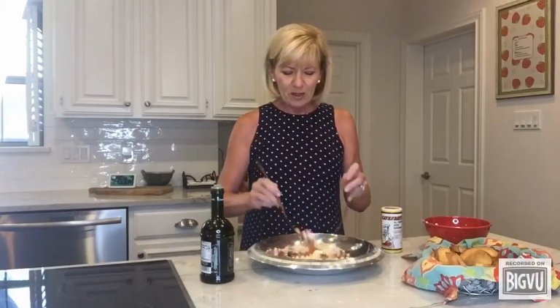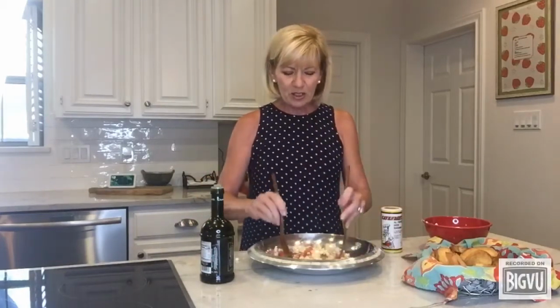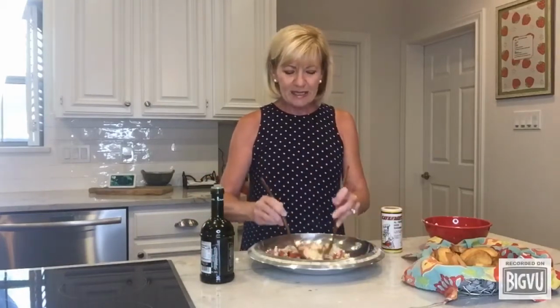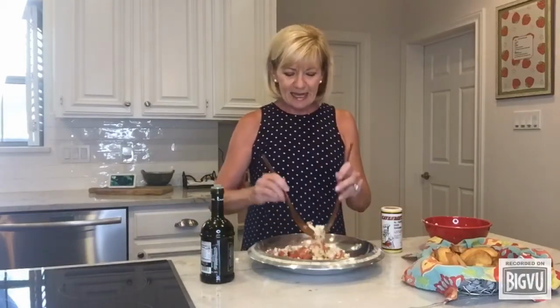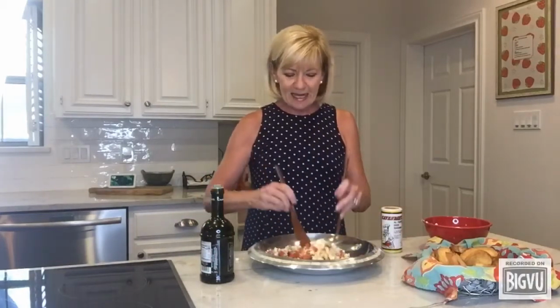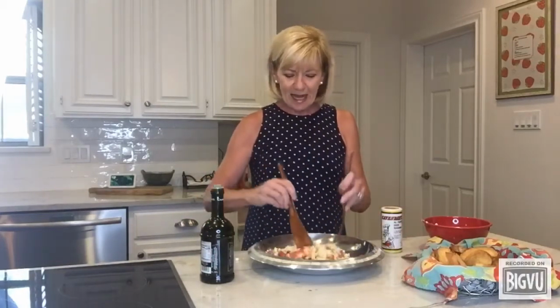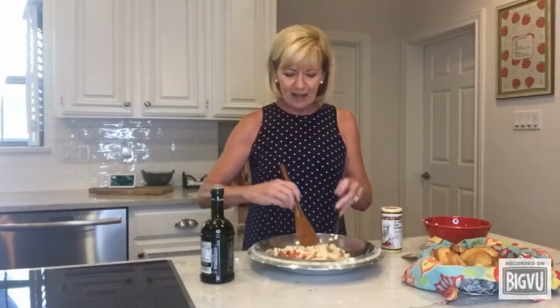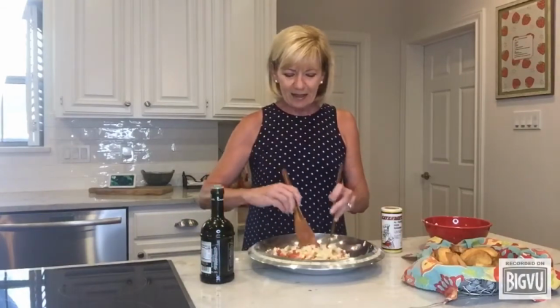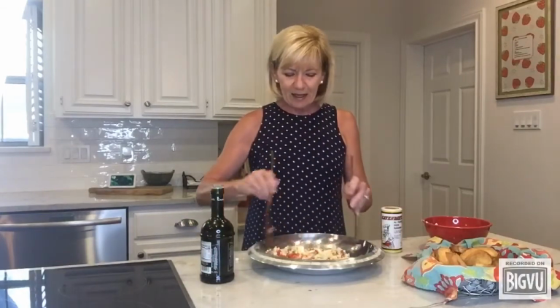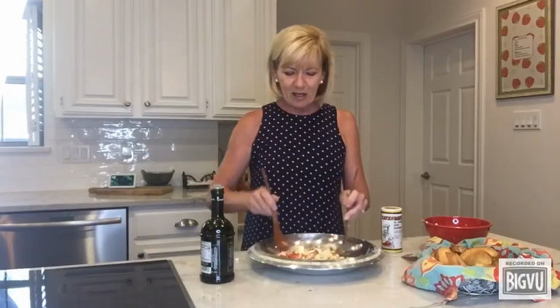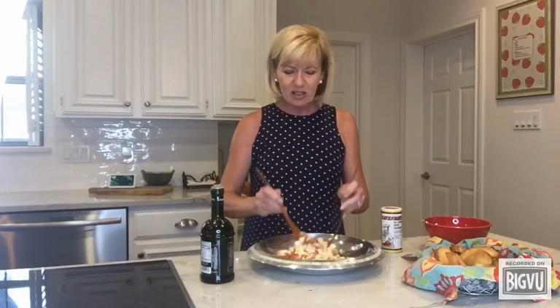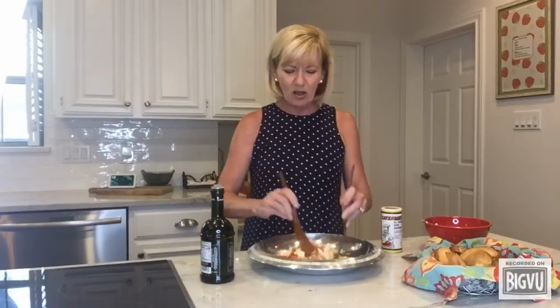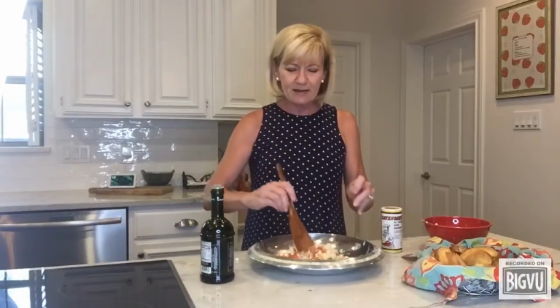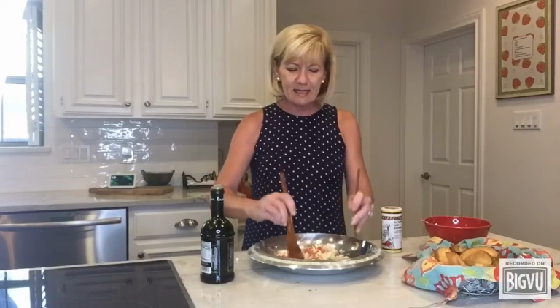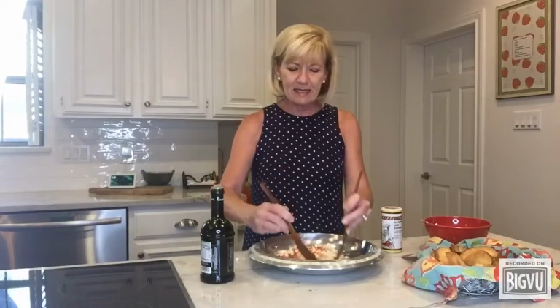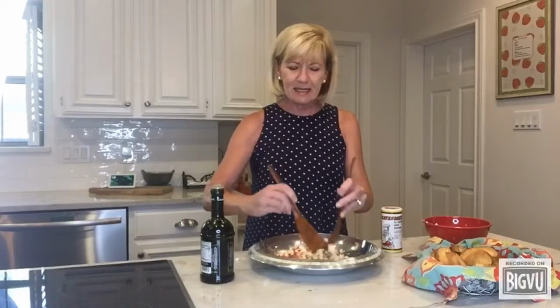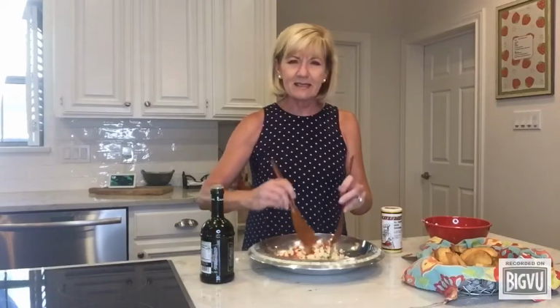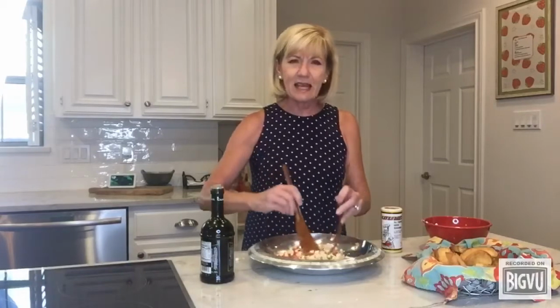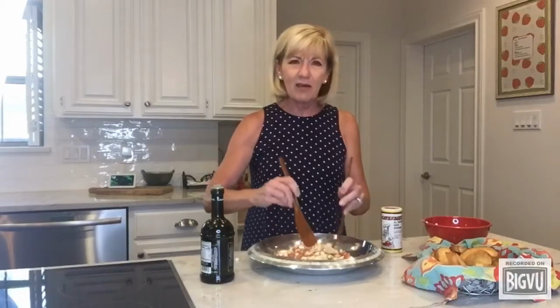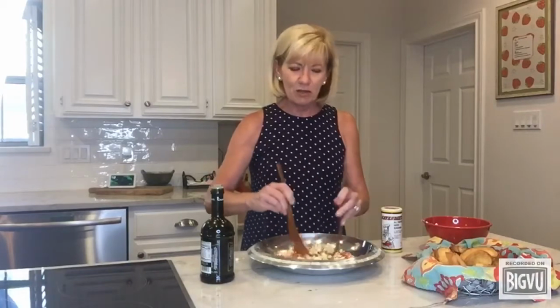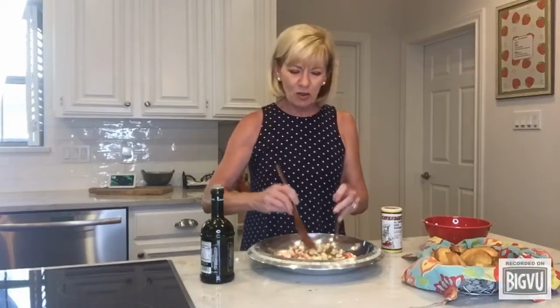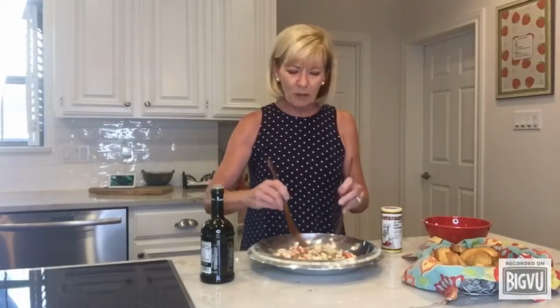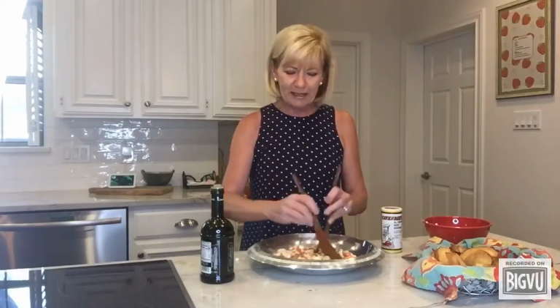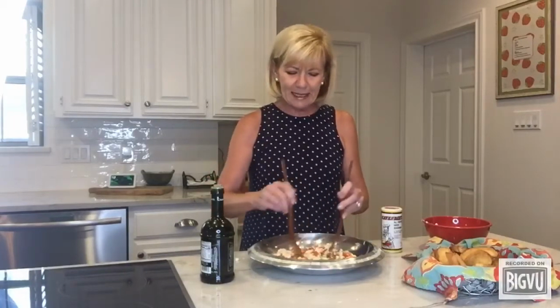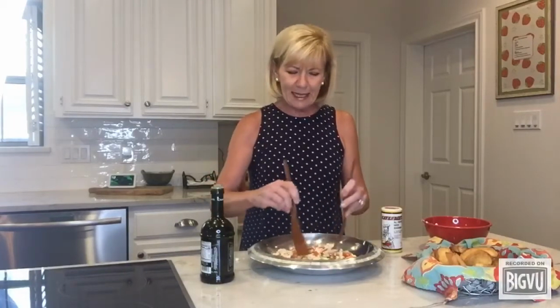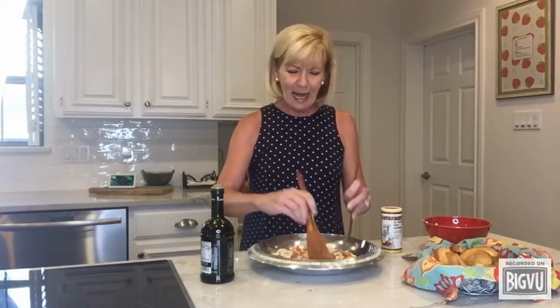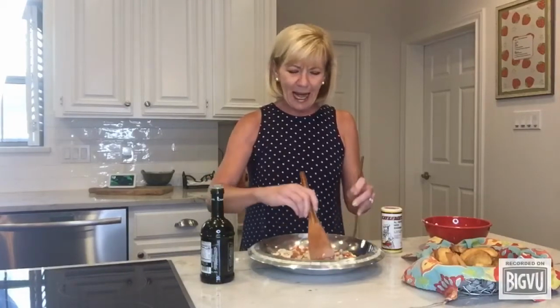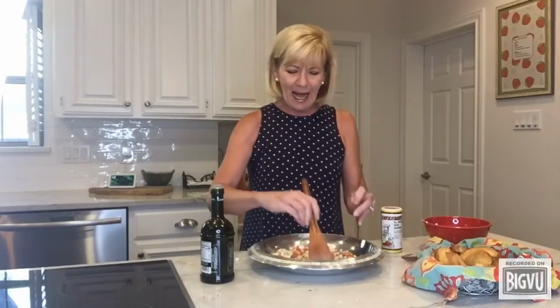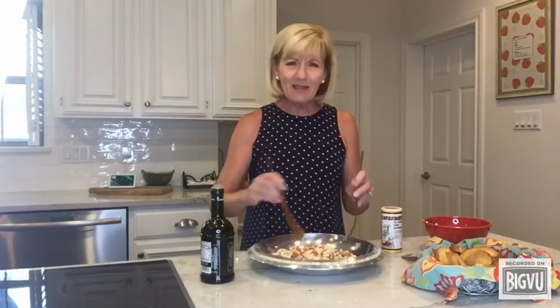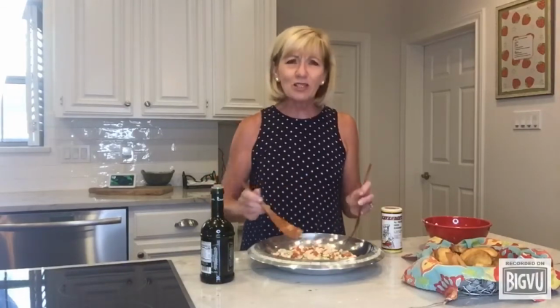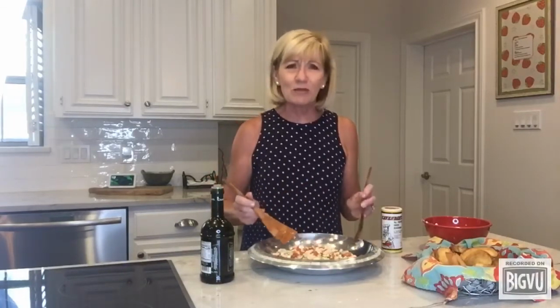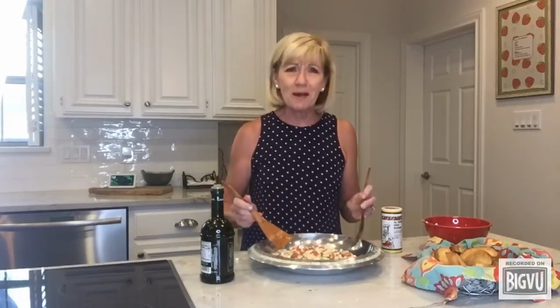So I'm just gonna take that, toss it to get the Cavendars all mixed in and that's your dip.